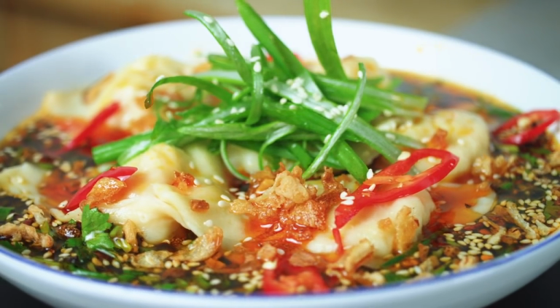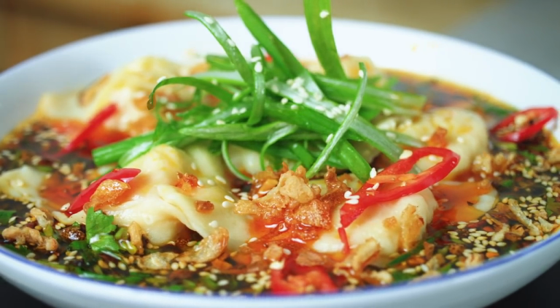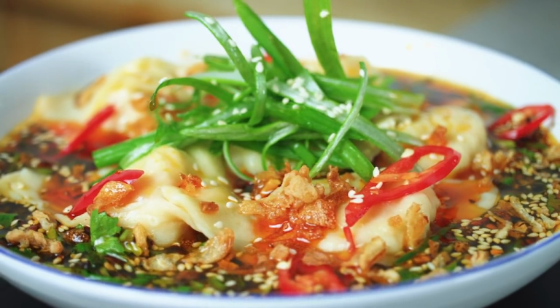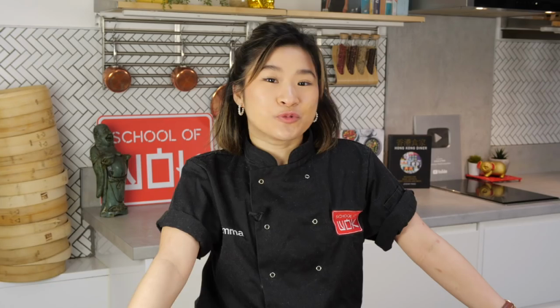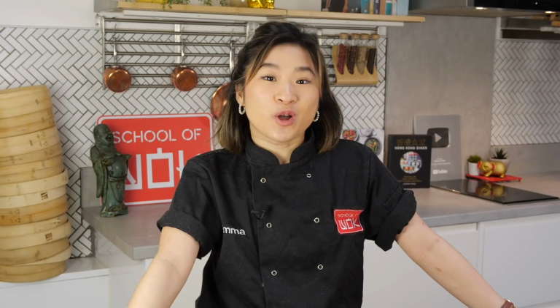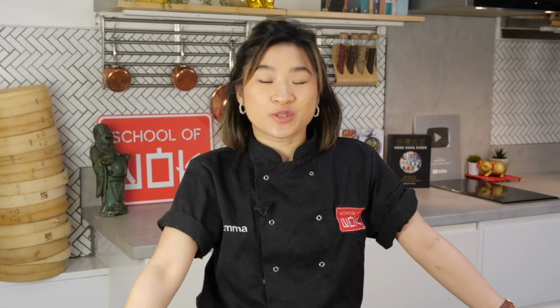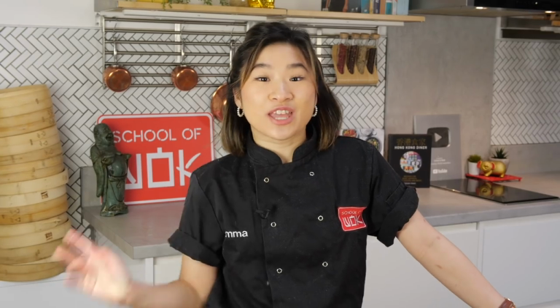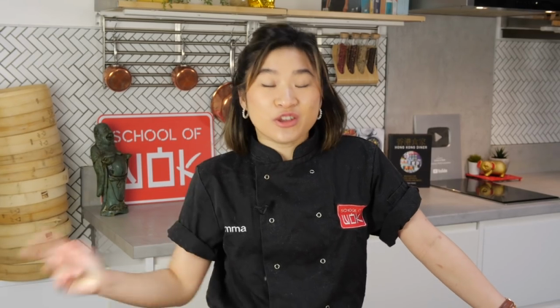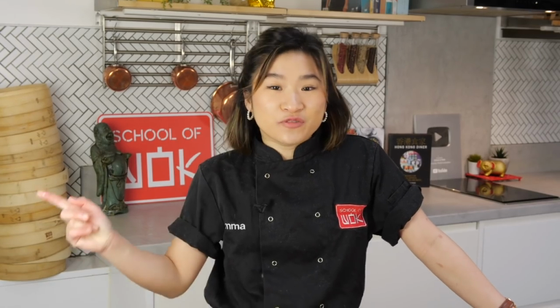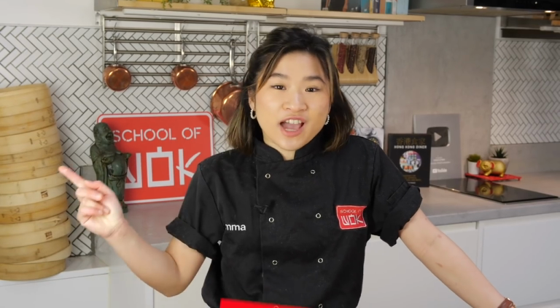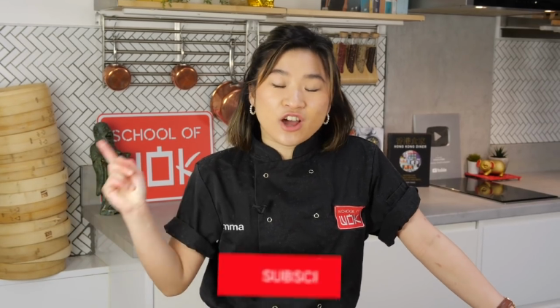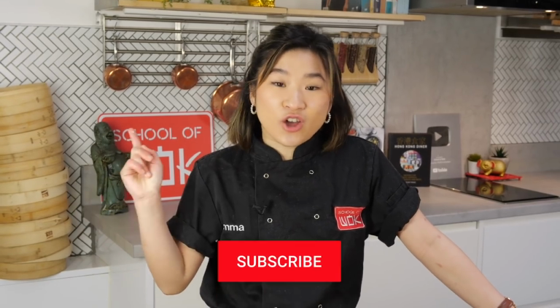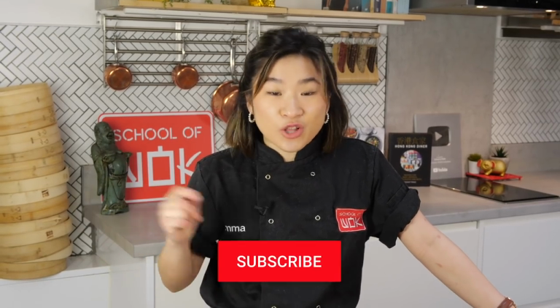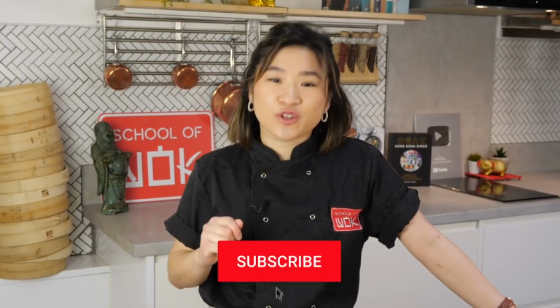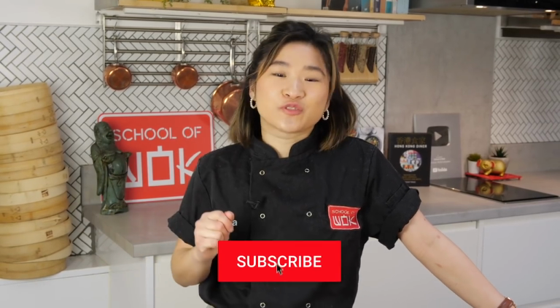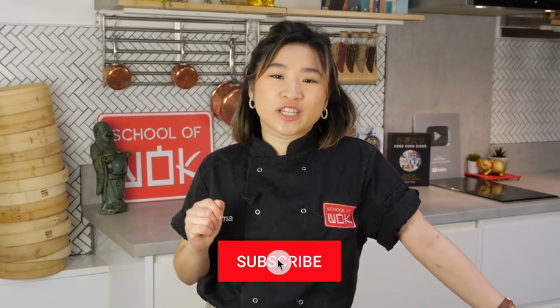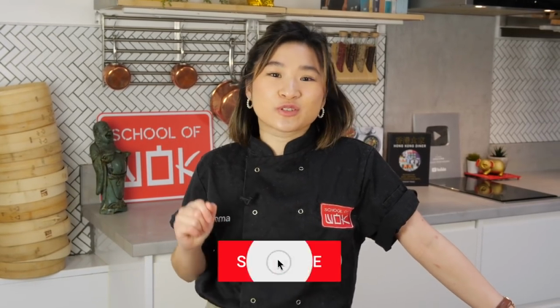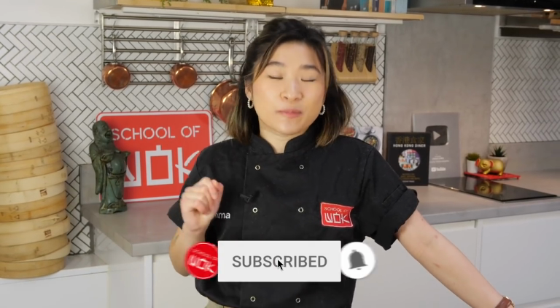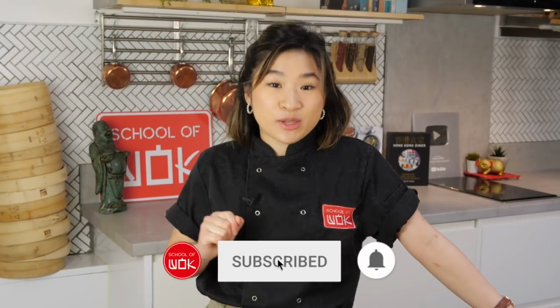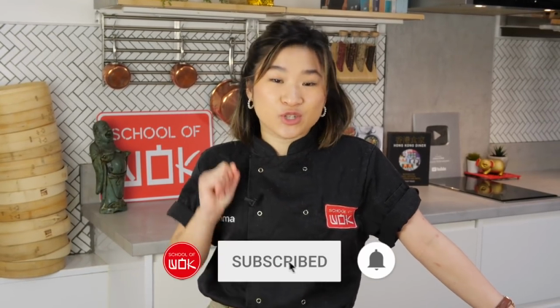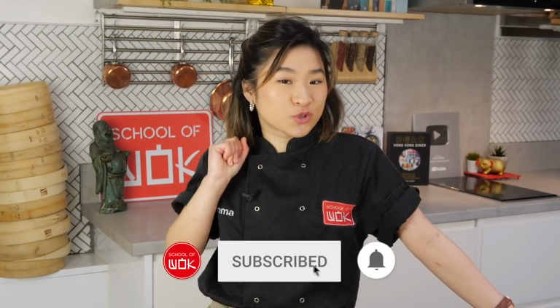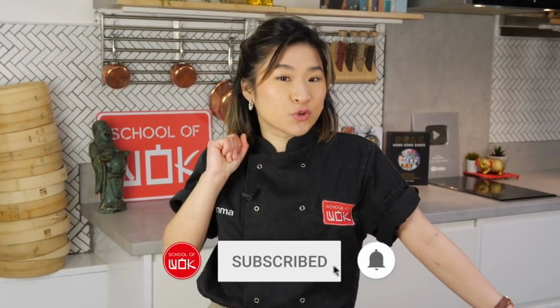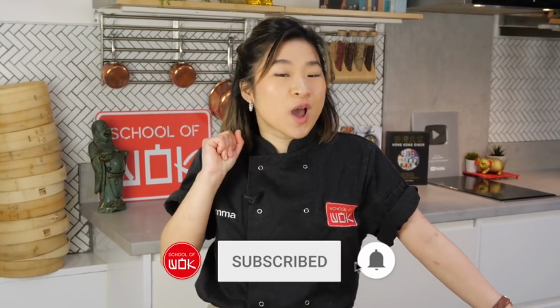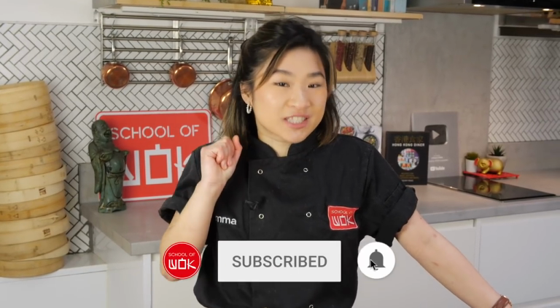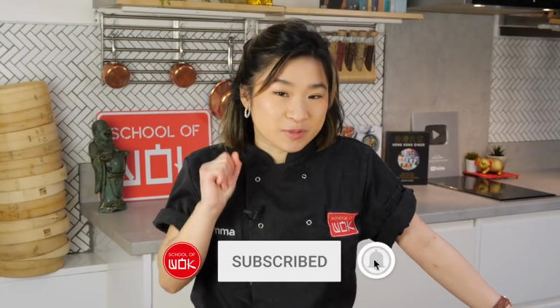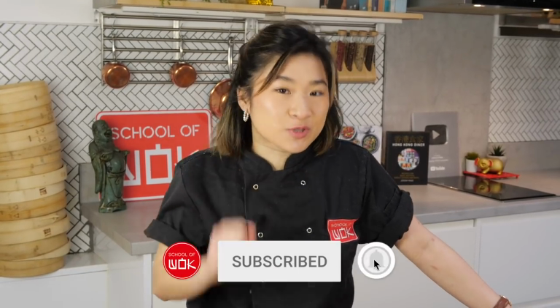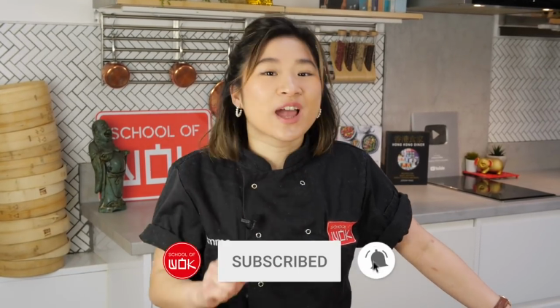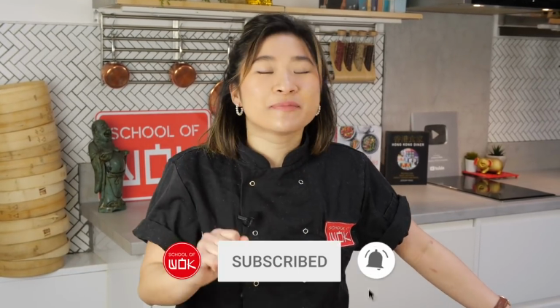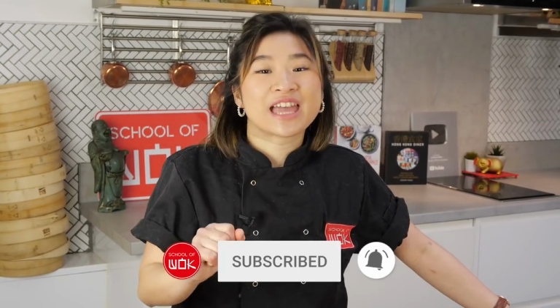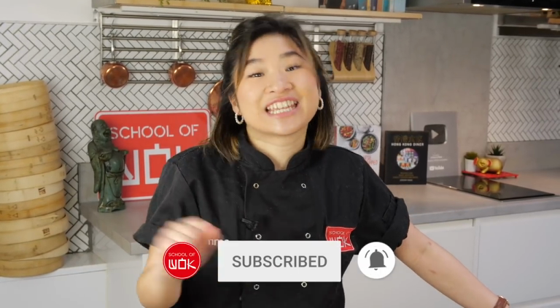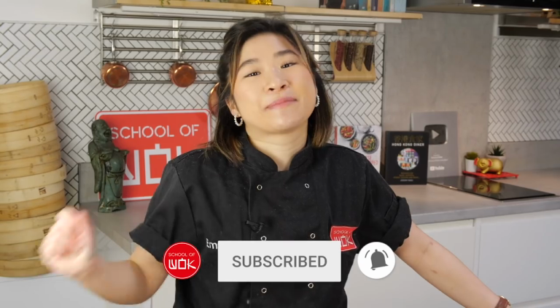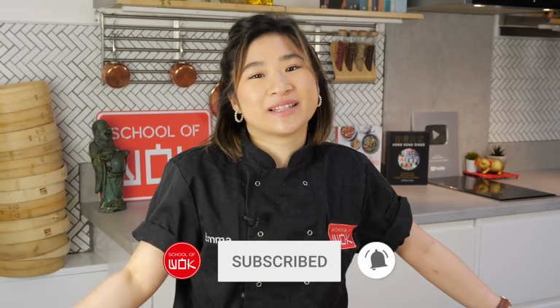If you want to get notified on all of our new videos, make sure you subscribe and hit the bell.